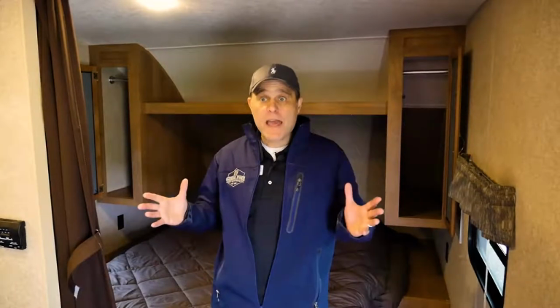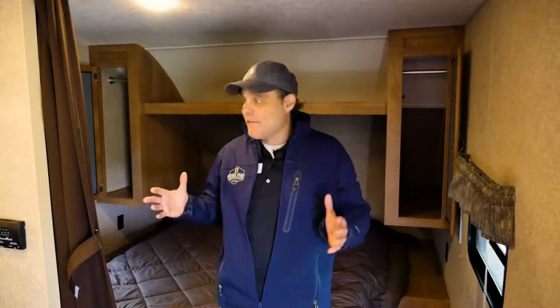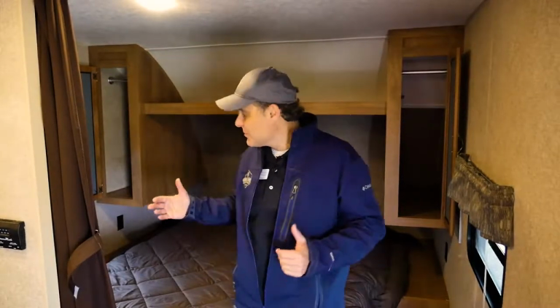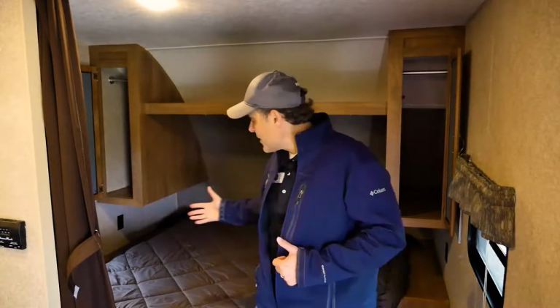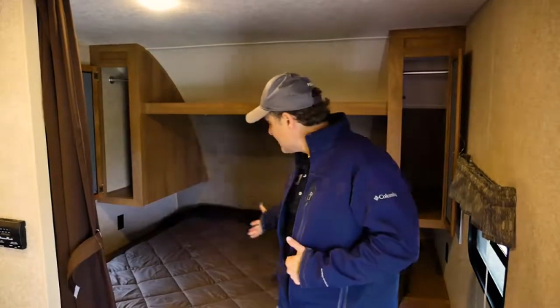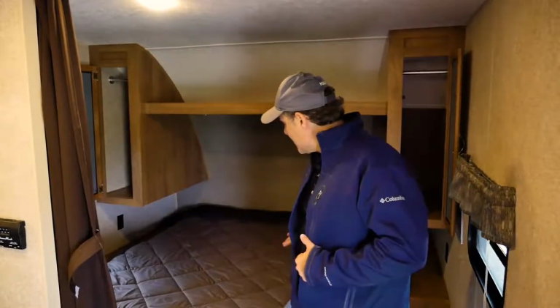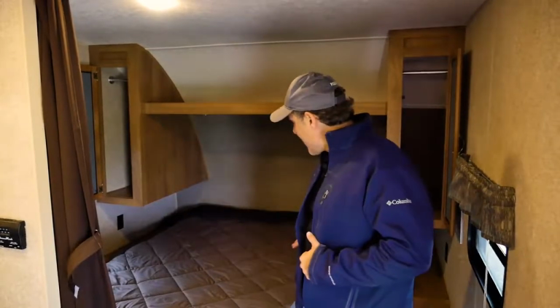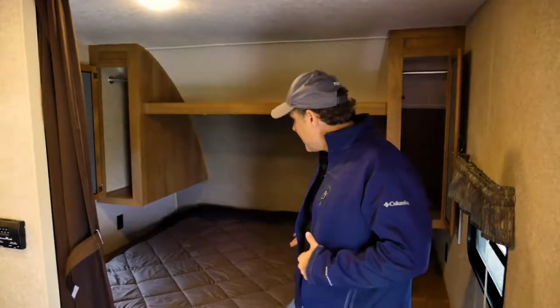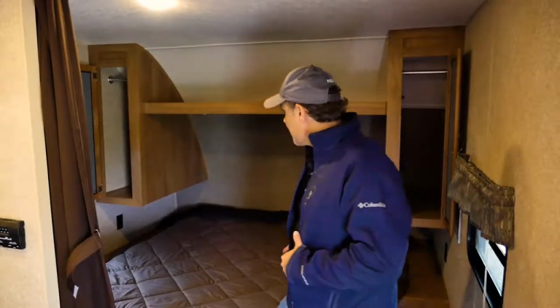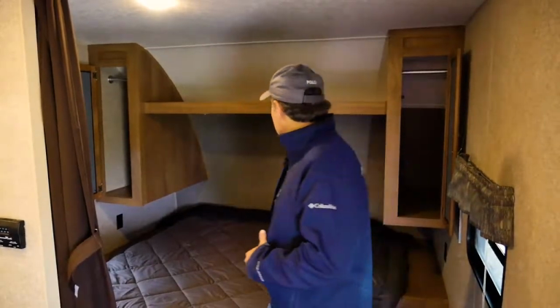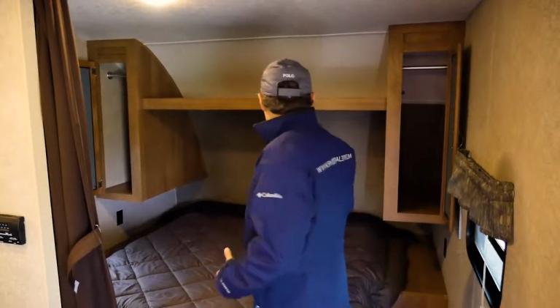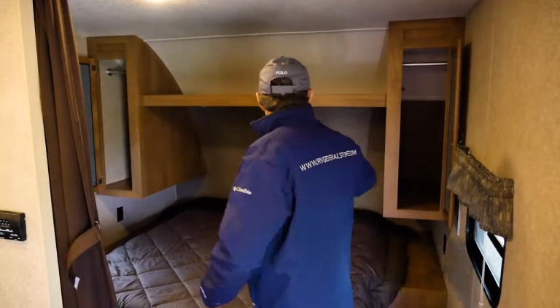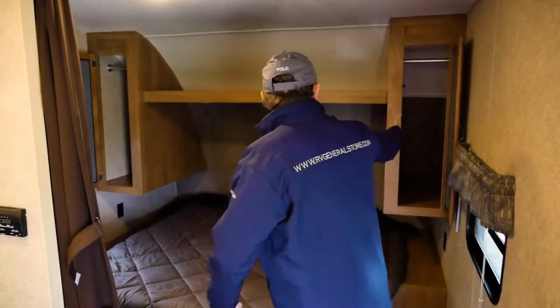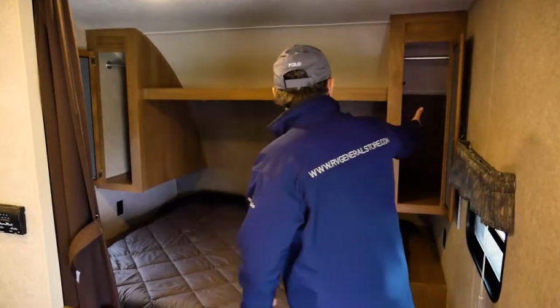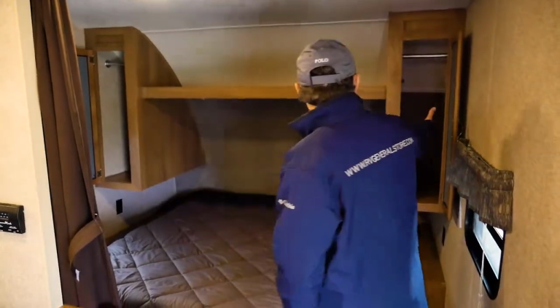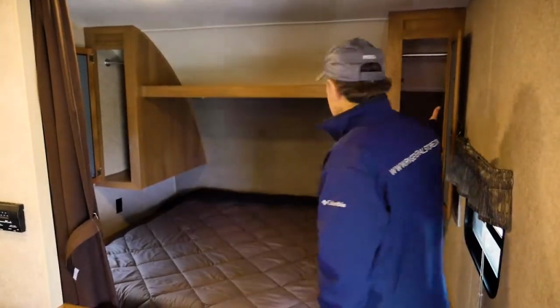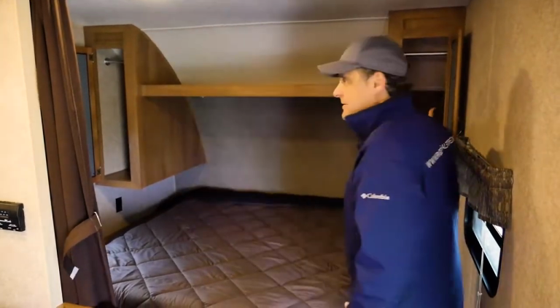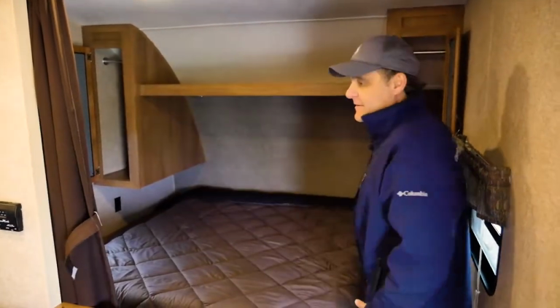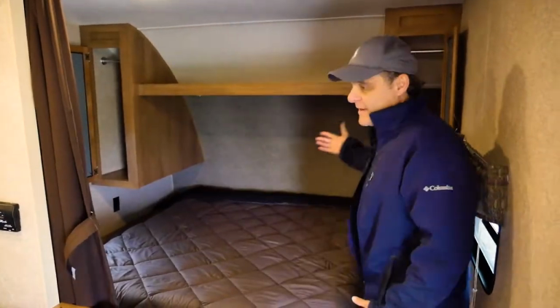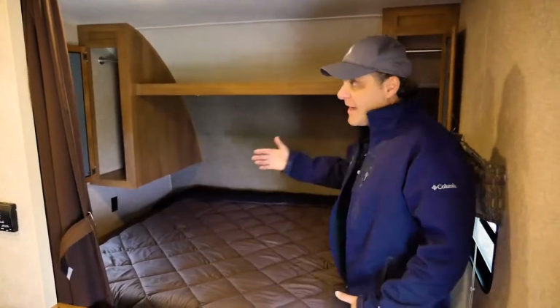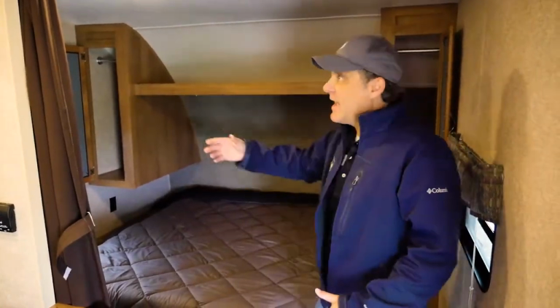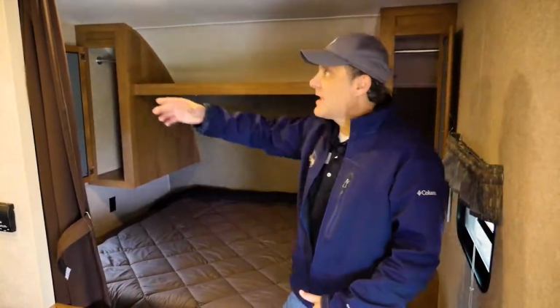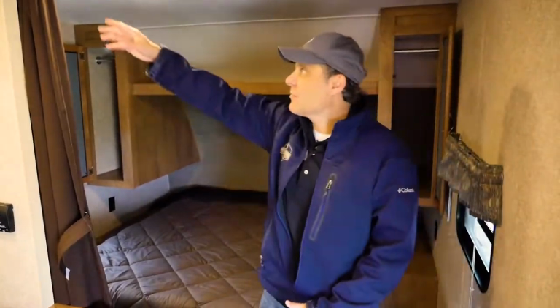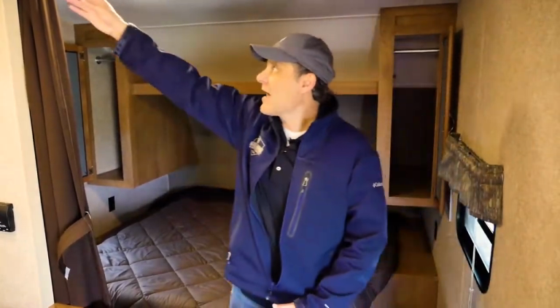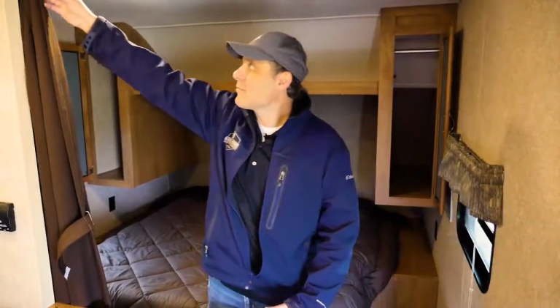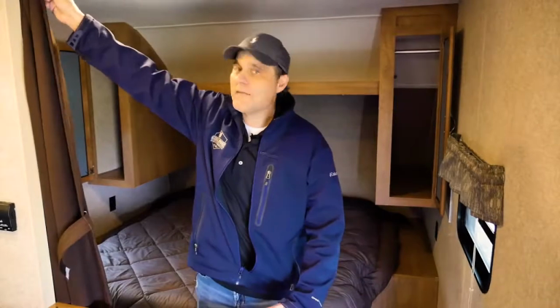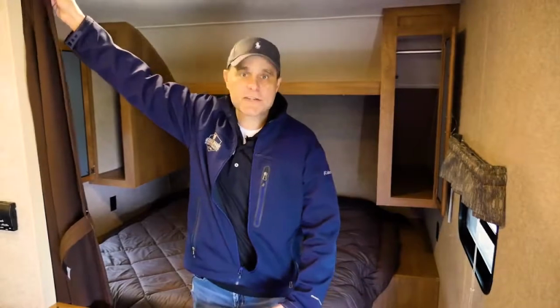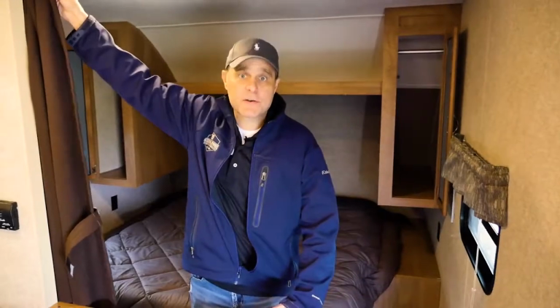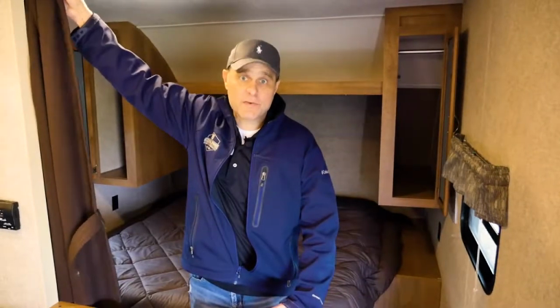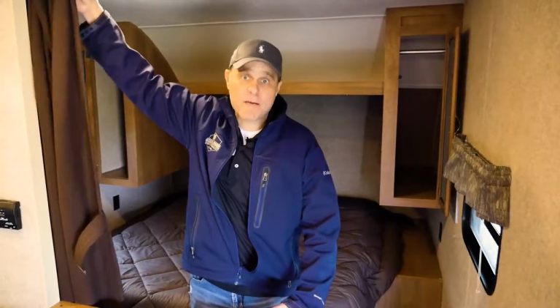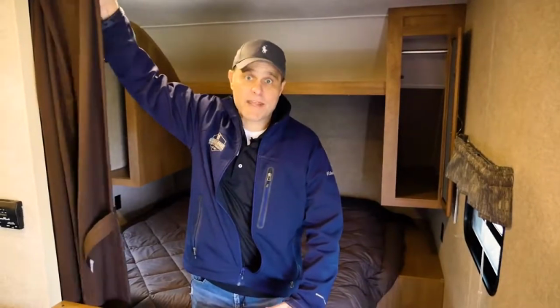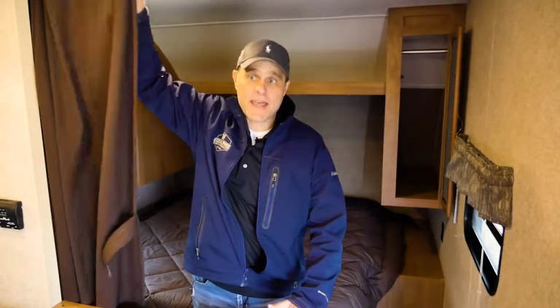We have a full size bed back here with wardrobe closets. And we have a privacy curtain for mom and dad.